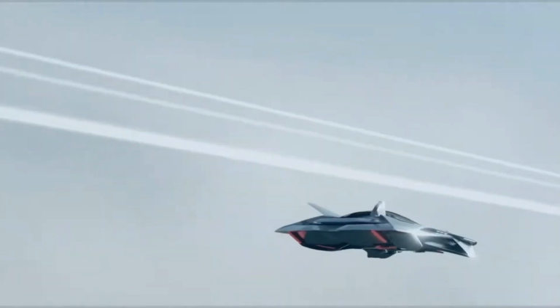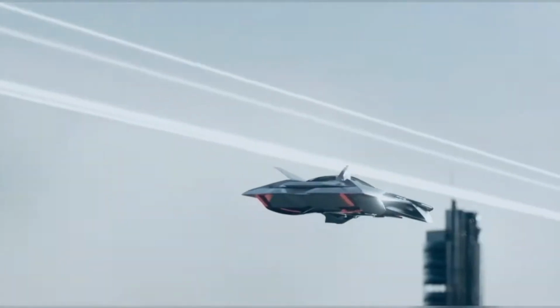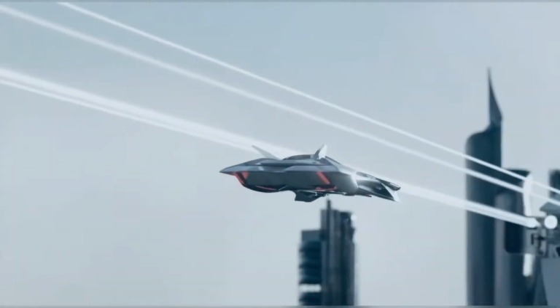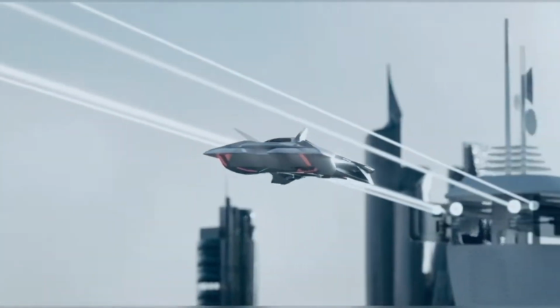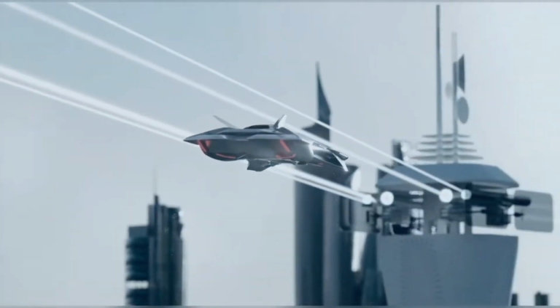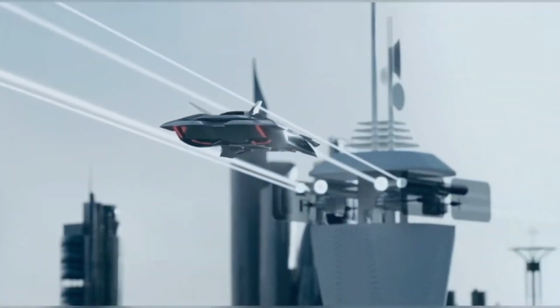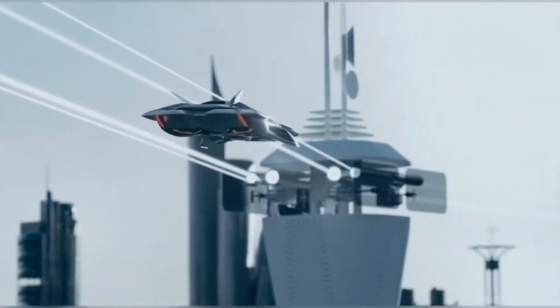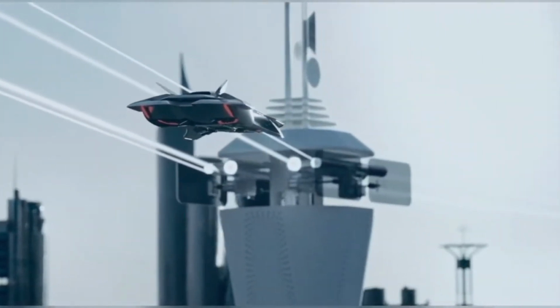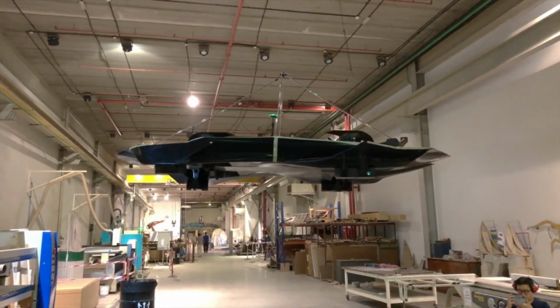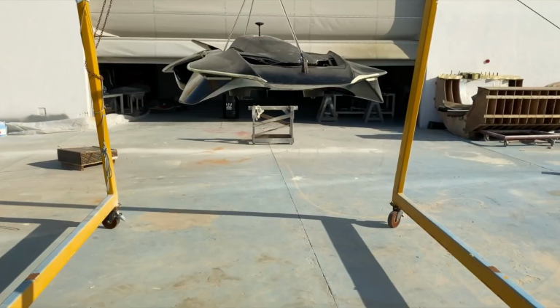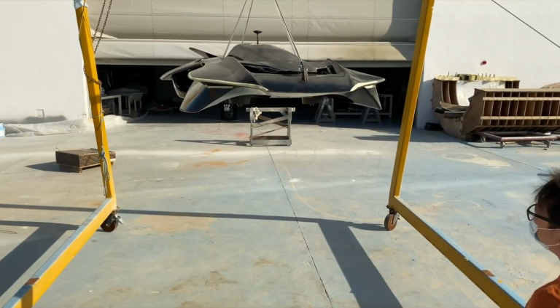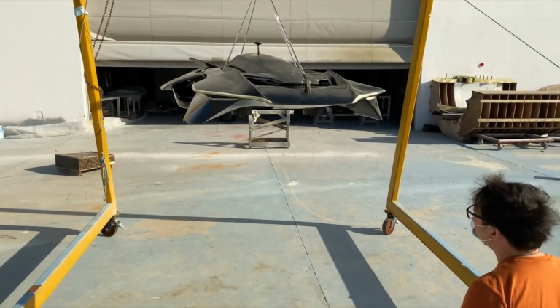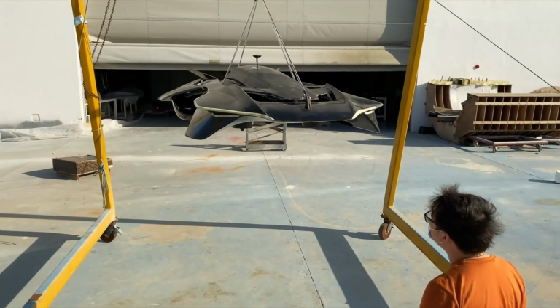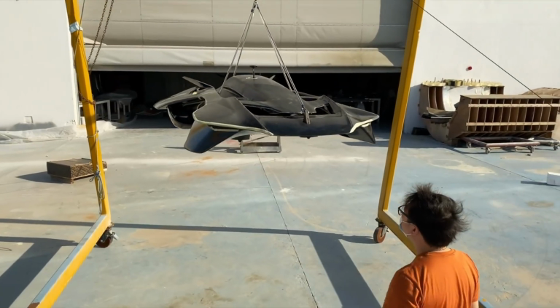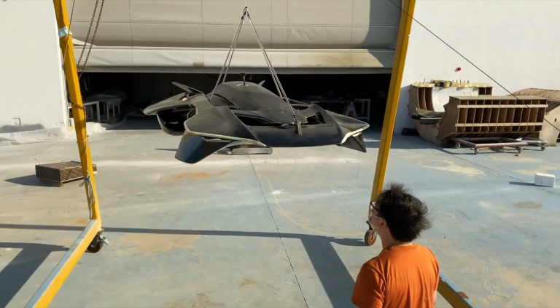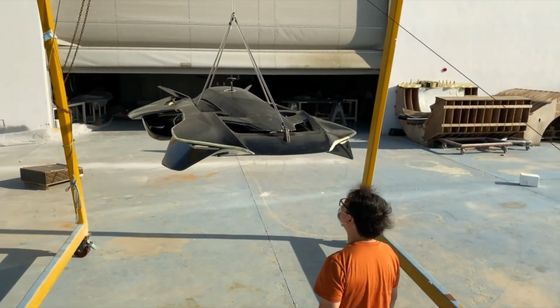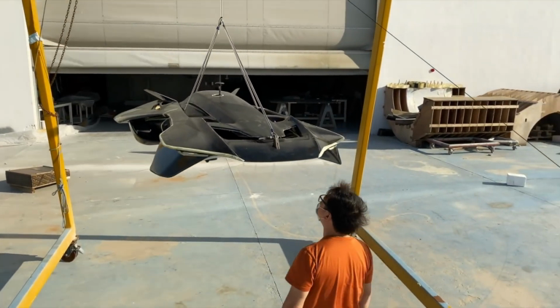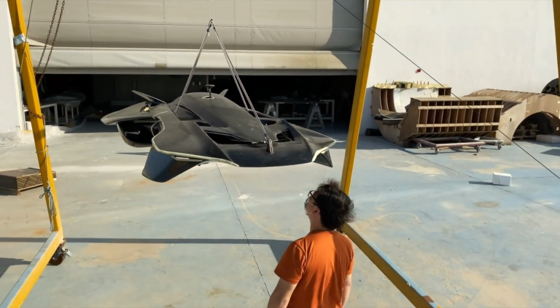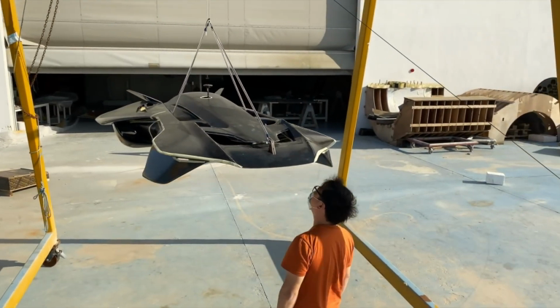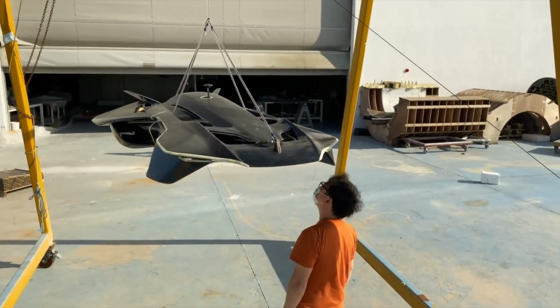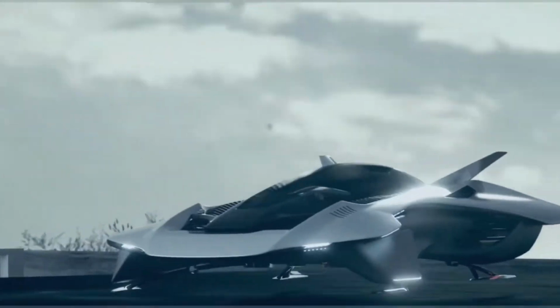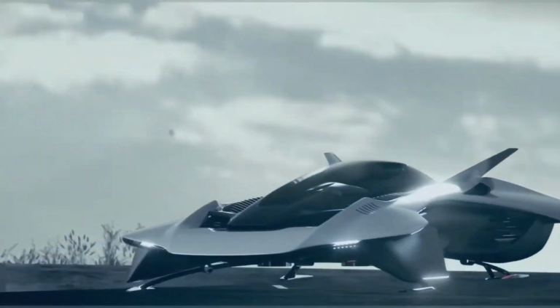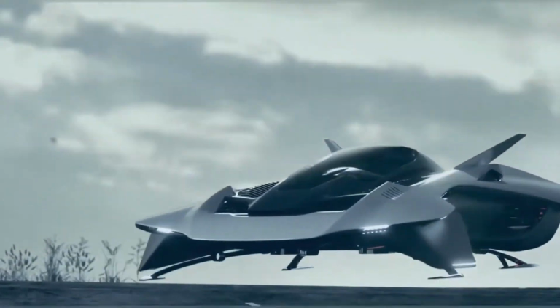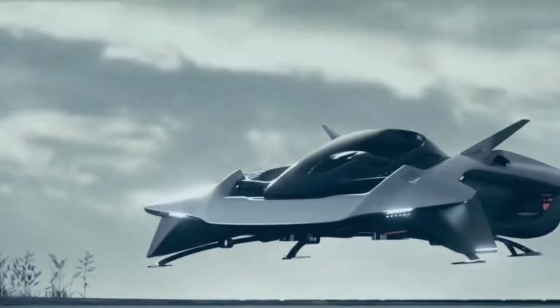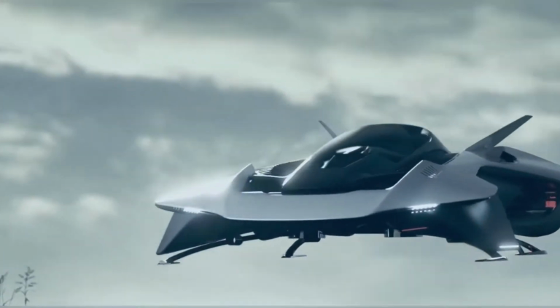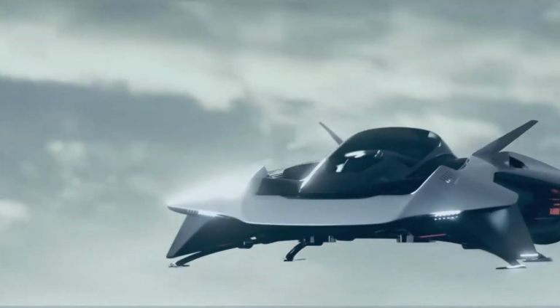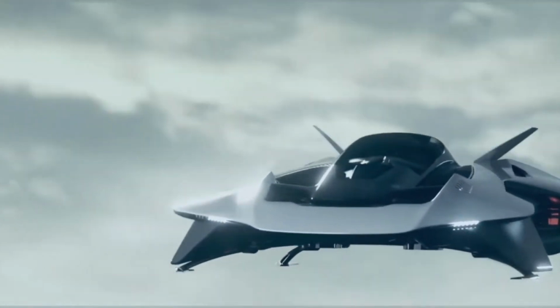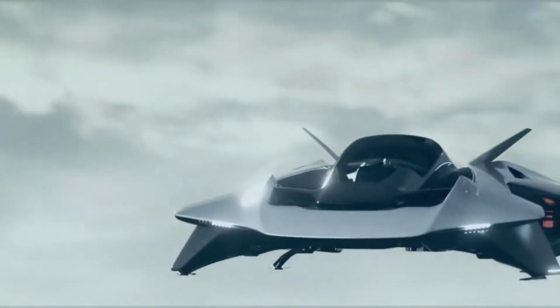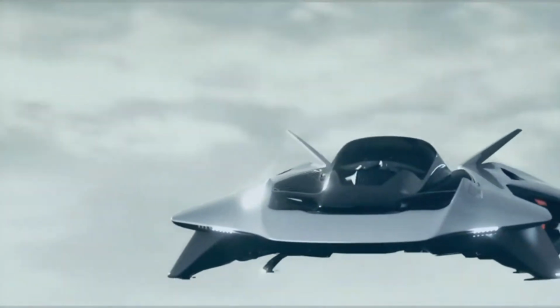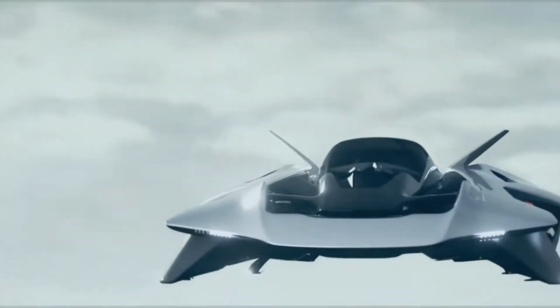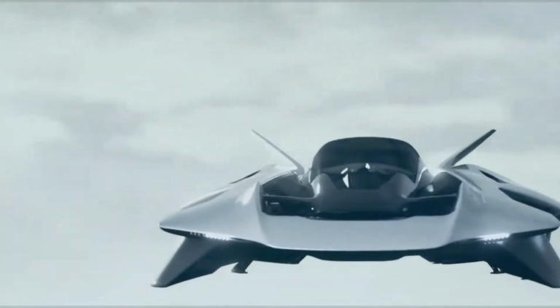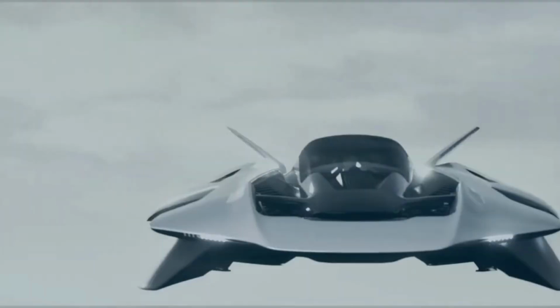Quiet, efficient, and visually striking, the Voler Antelope is shaping up to be a standout in the rapidly evolving world of urban air mobility.